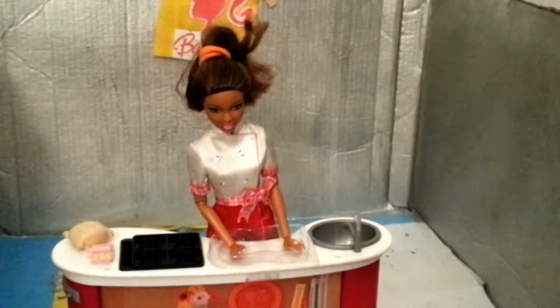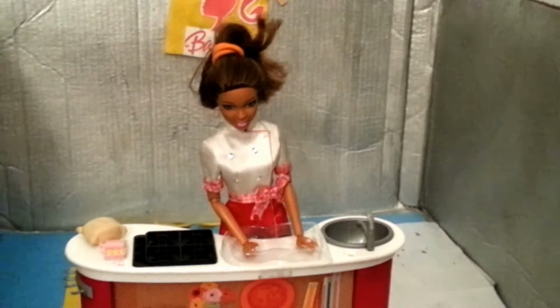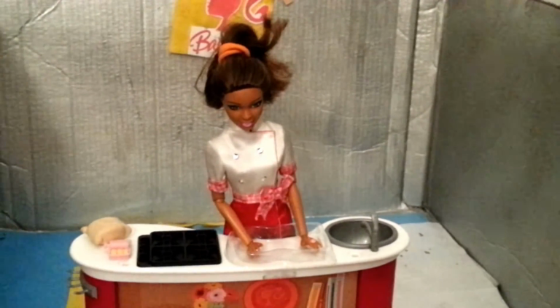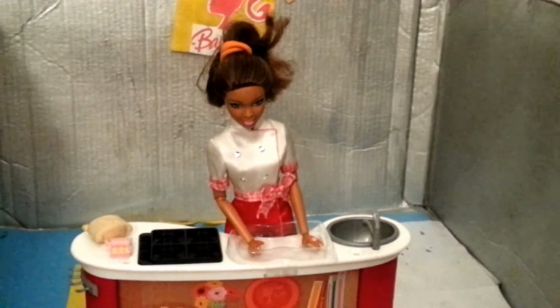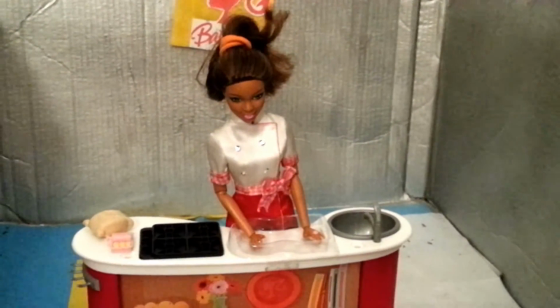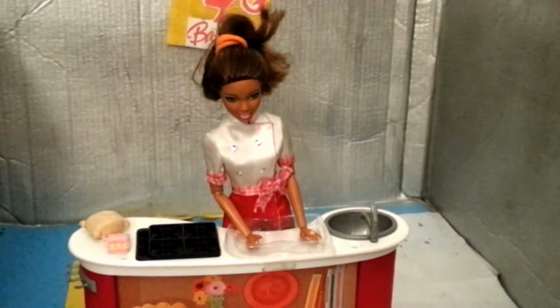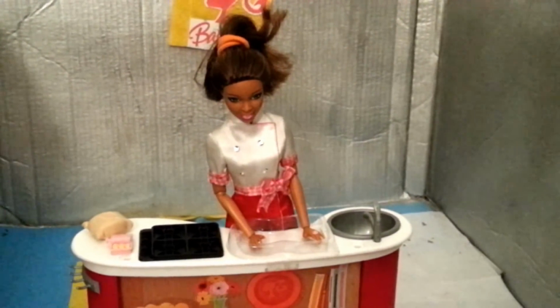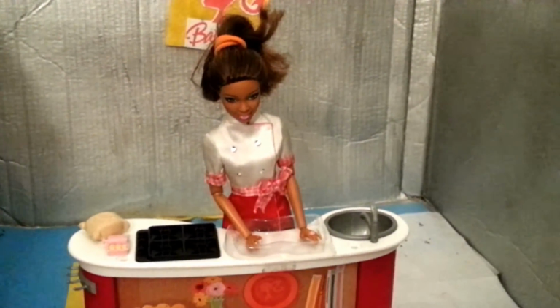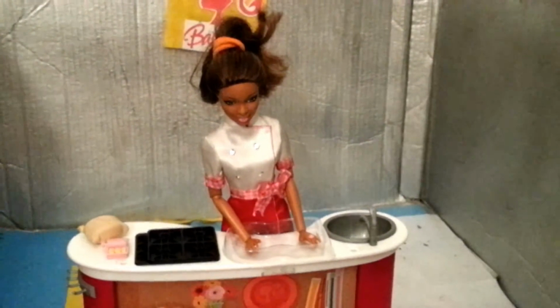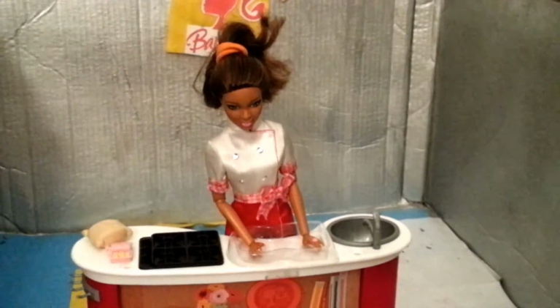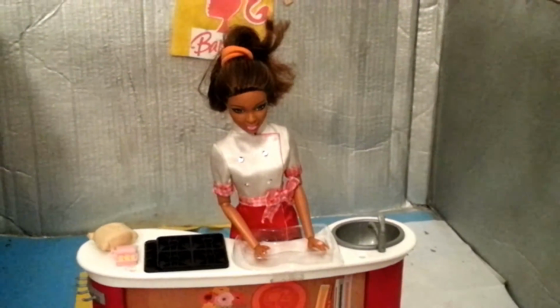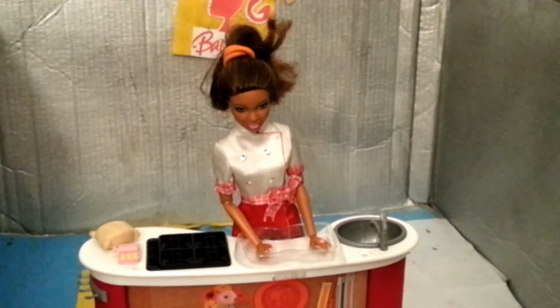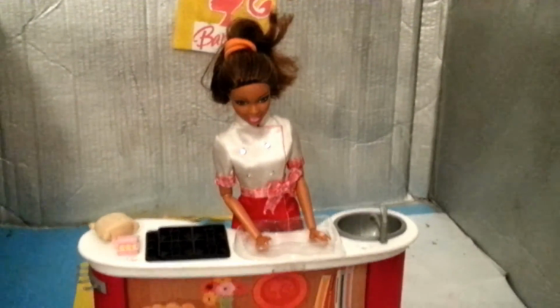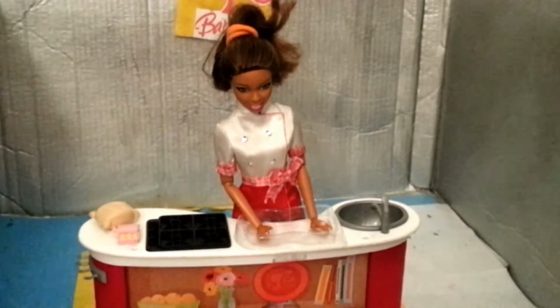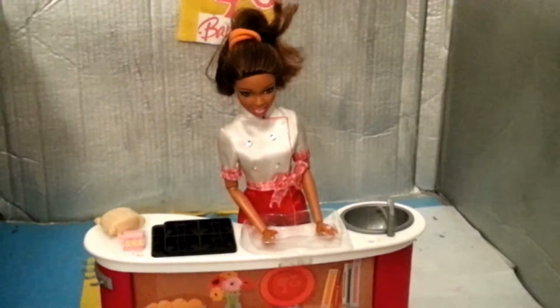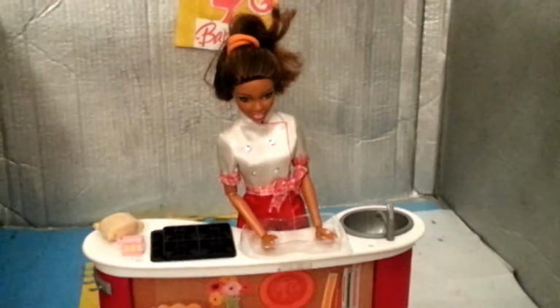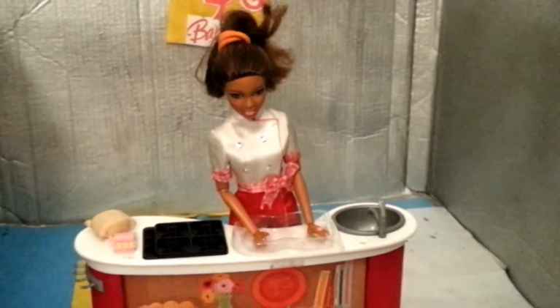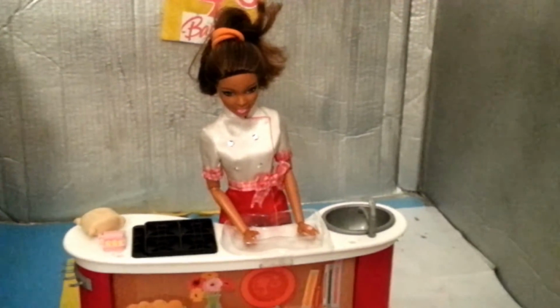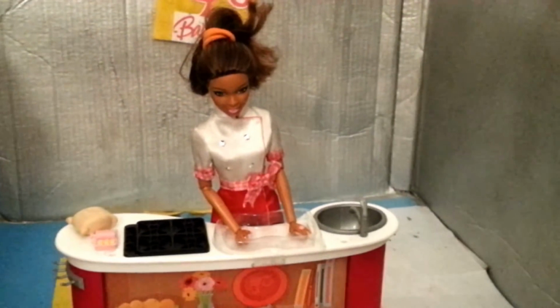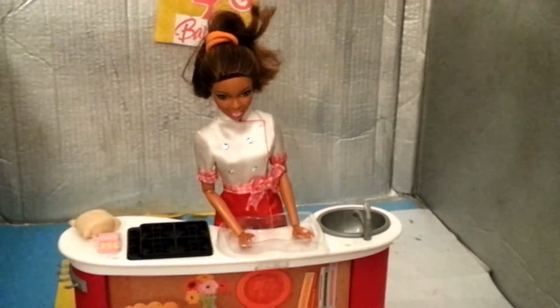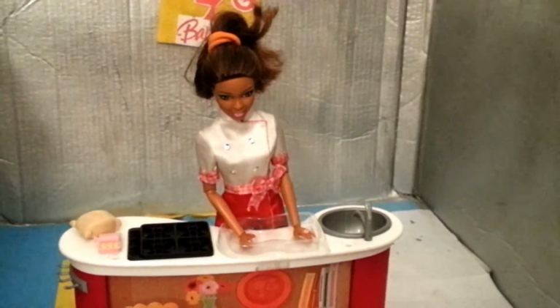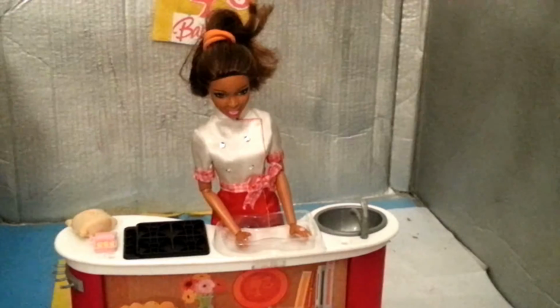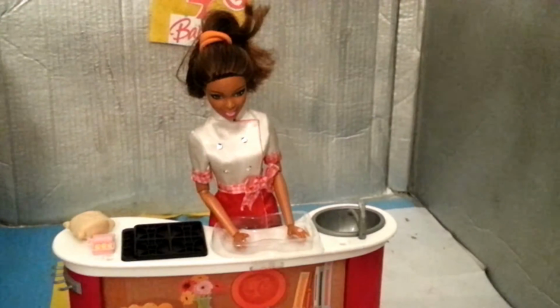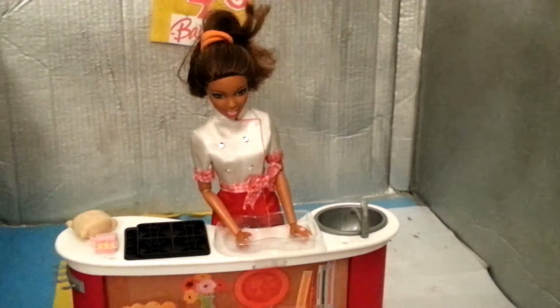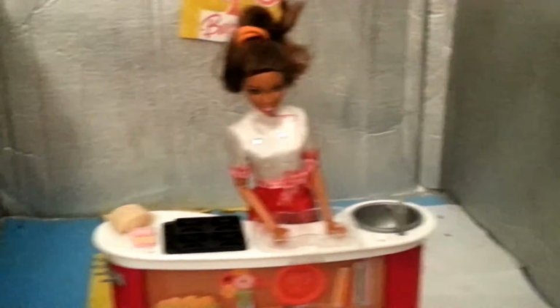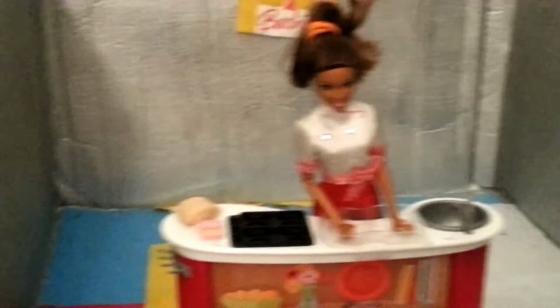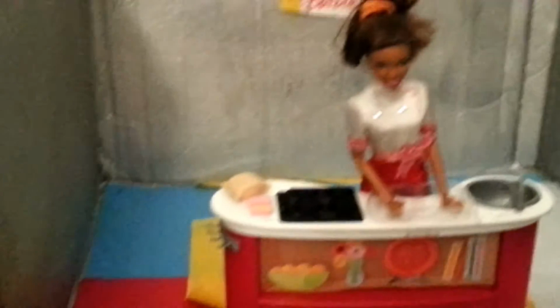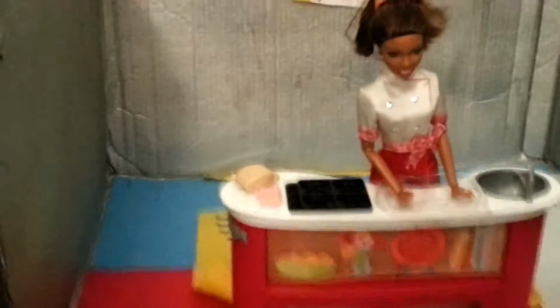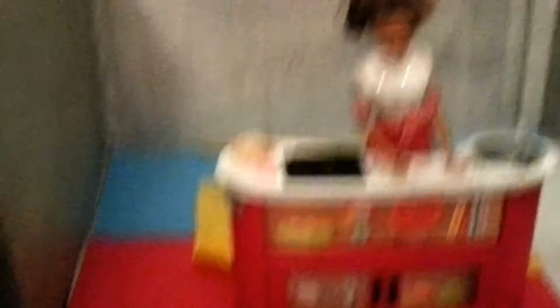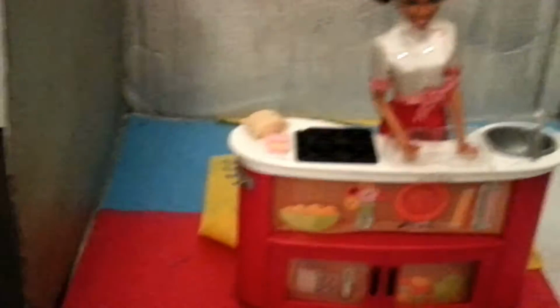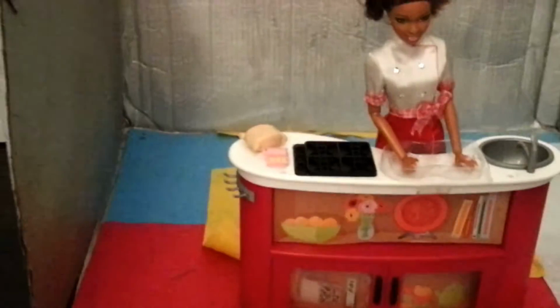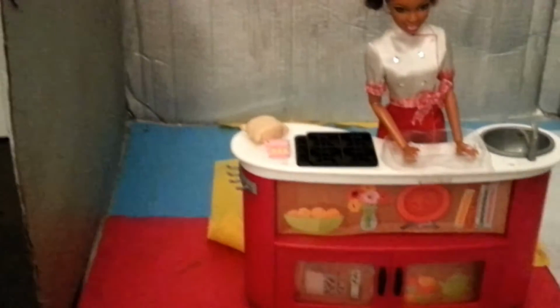Hey guys, today I'm on the cooking channel again. Today we're going to learn how to make some bread and fish.